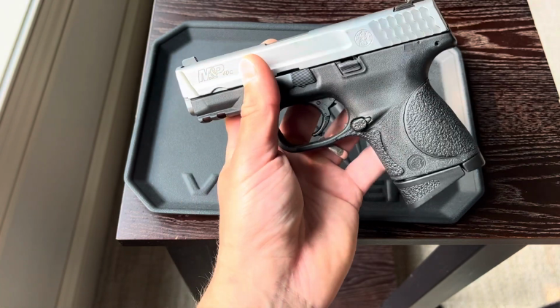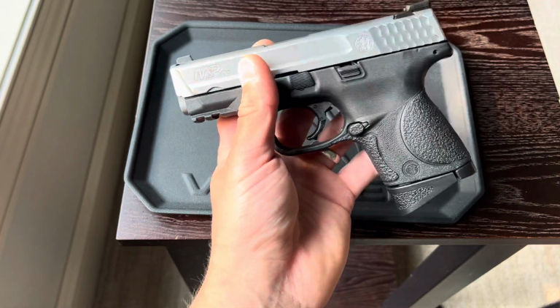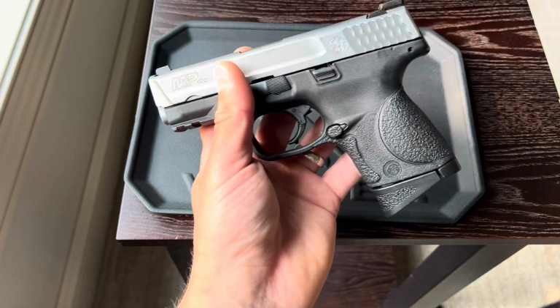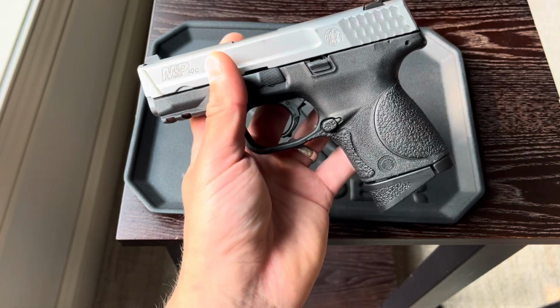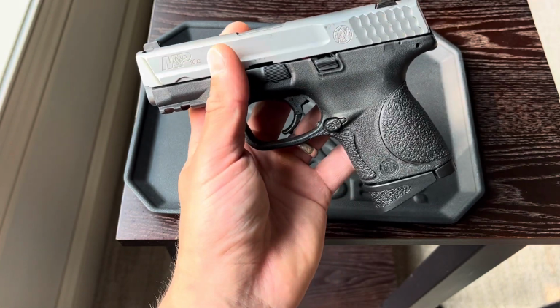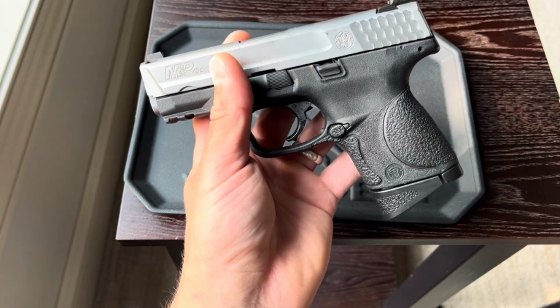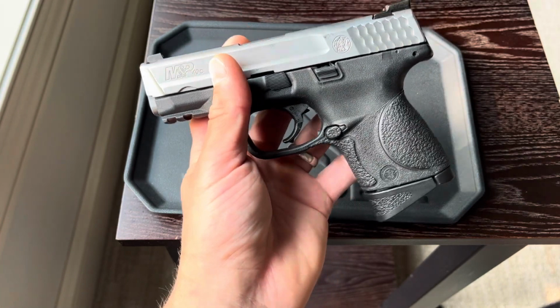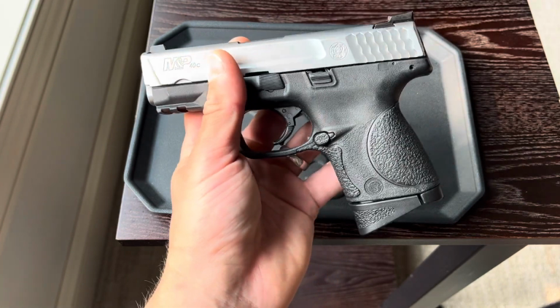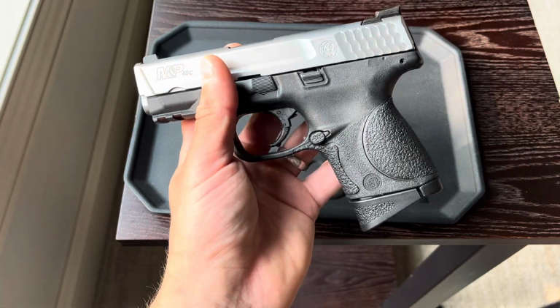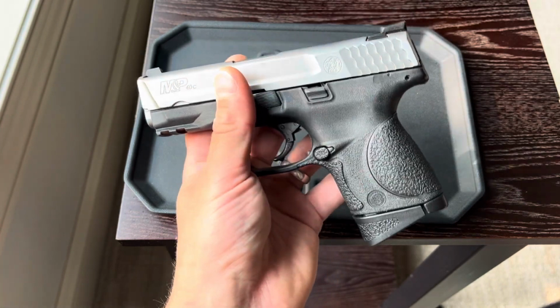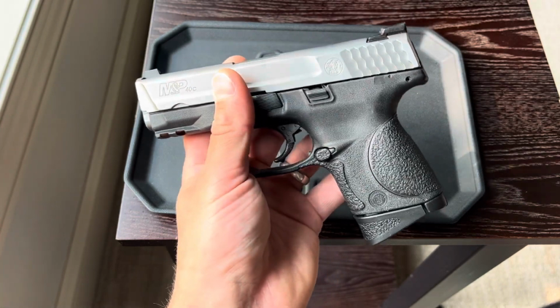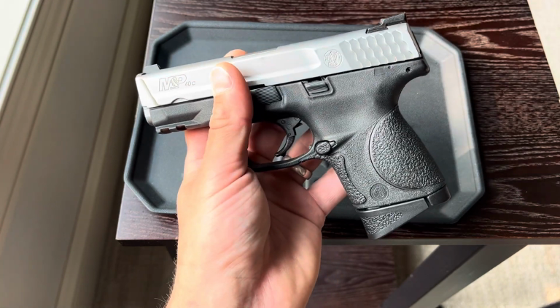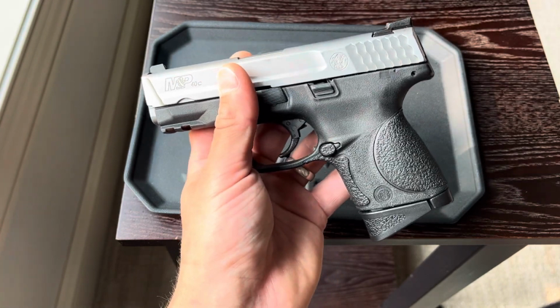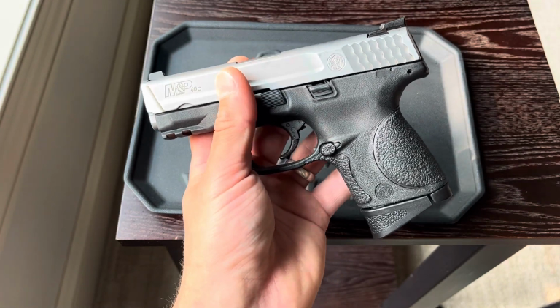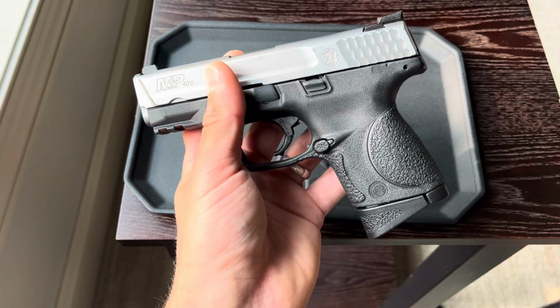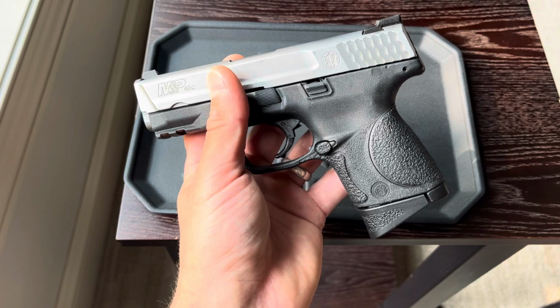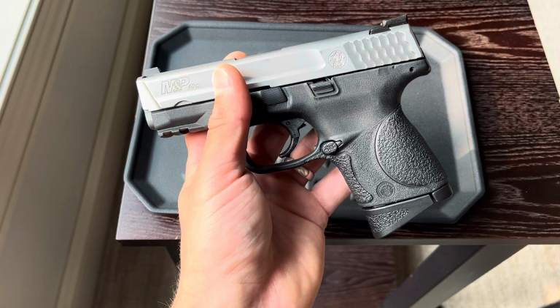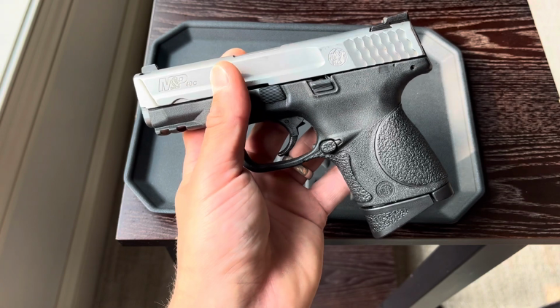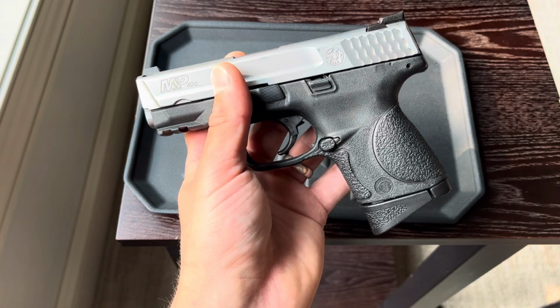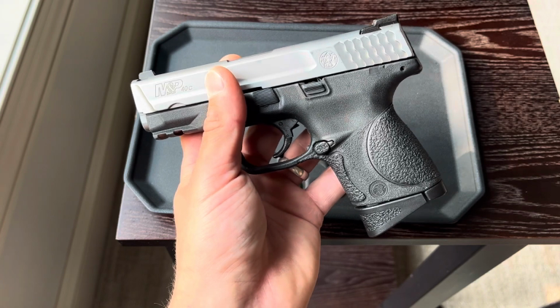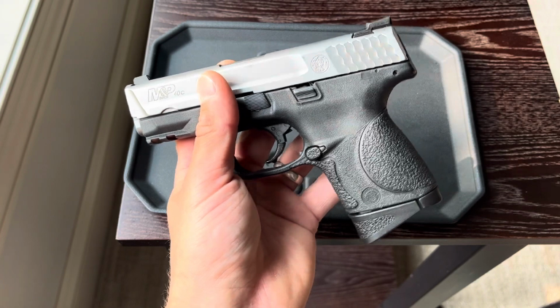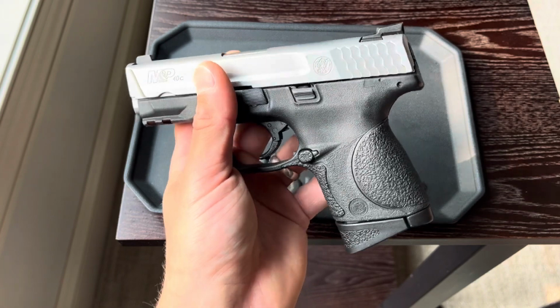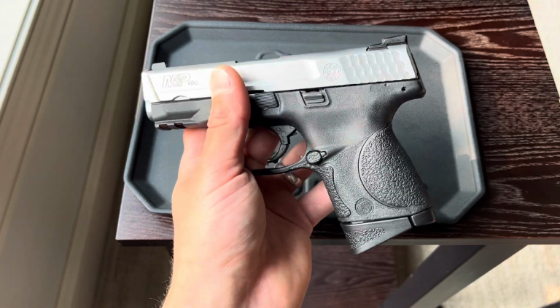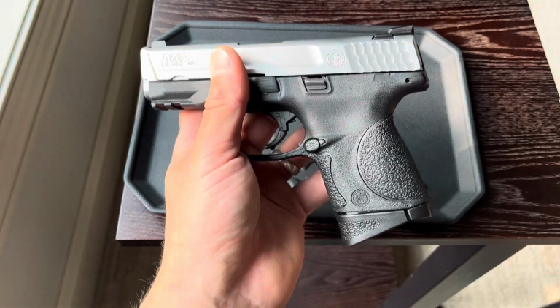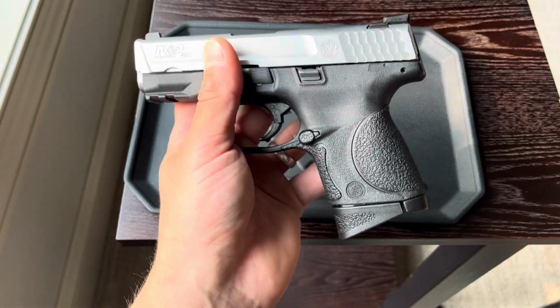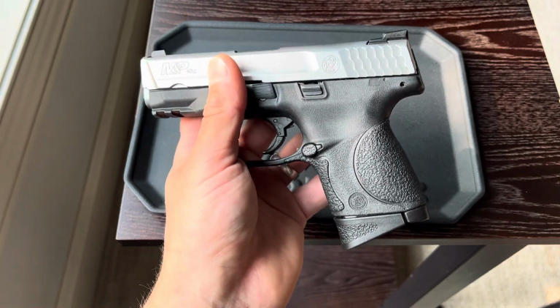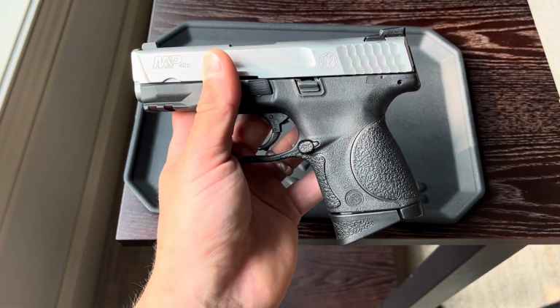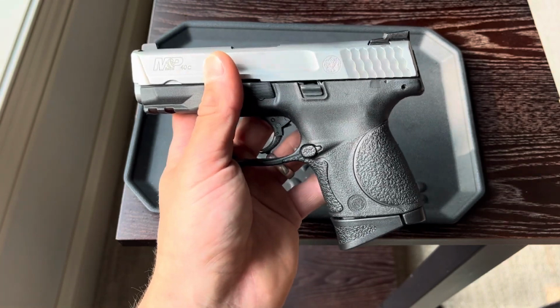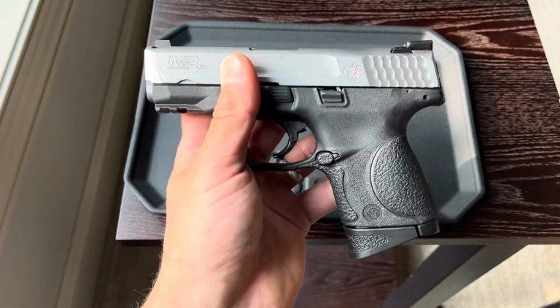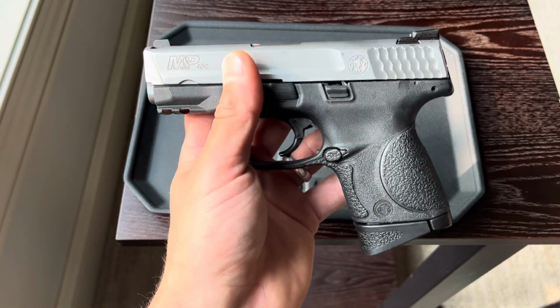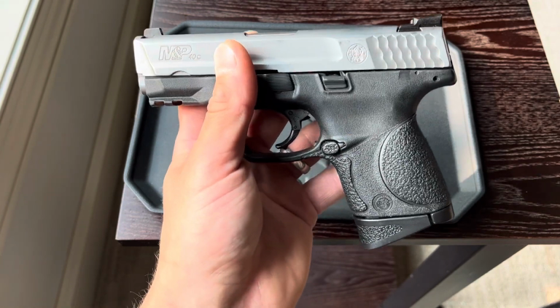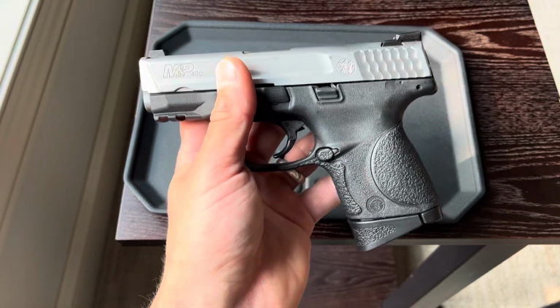Even certain things like Glocks — you can swap out parts on Glocks so easily and for so cheap. Literally if you can find a Glock for $400, get it.